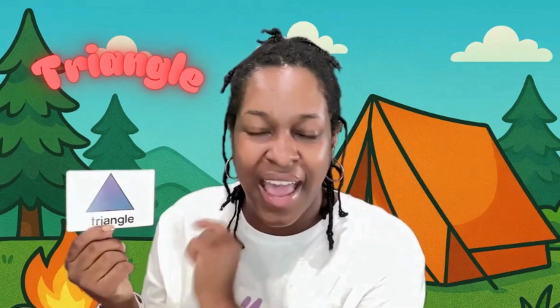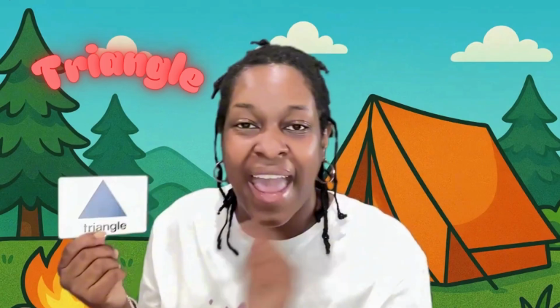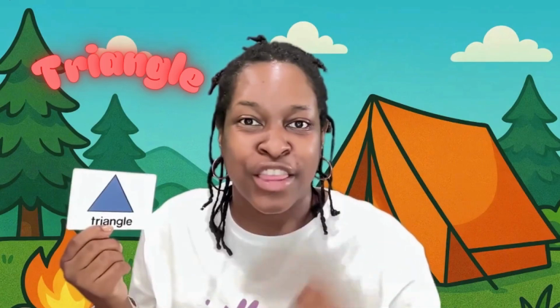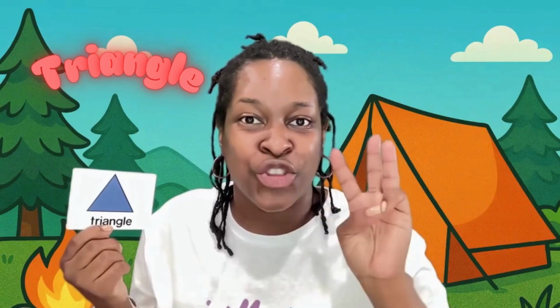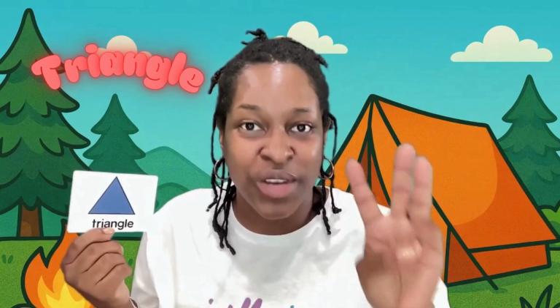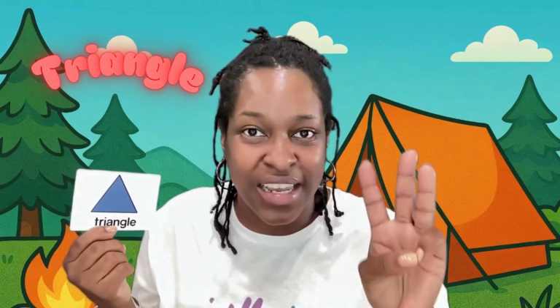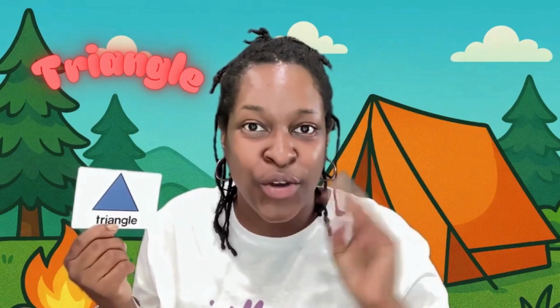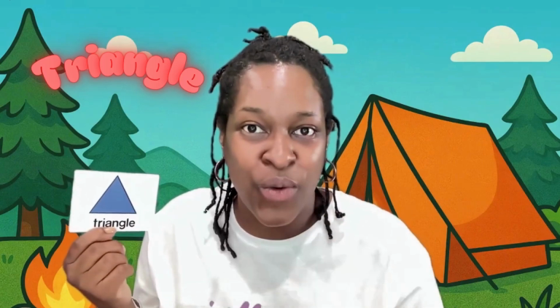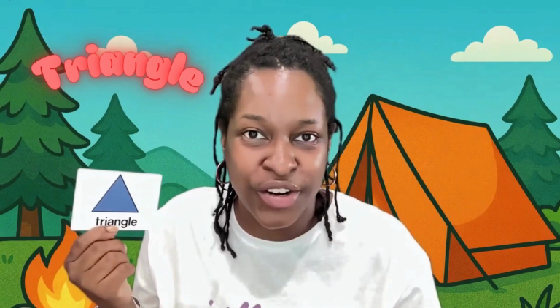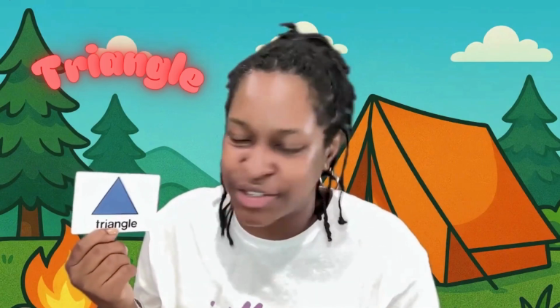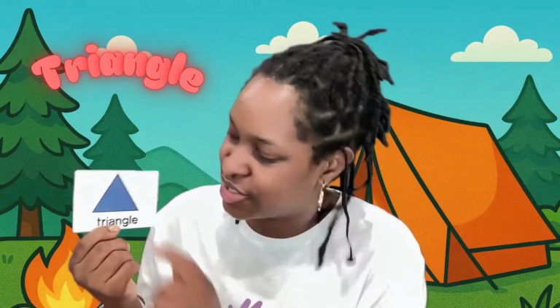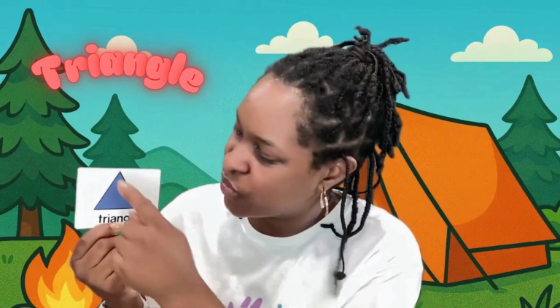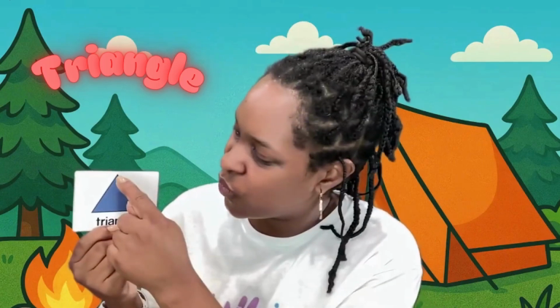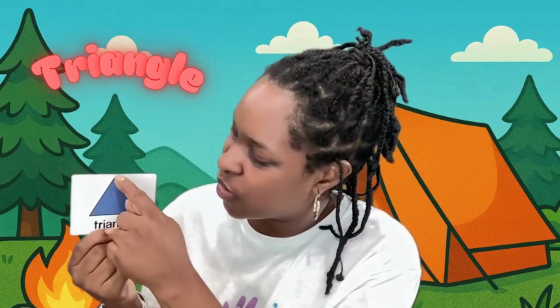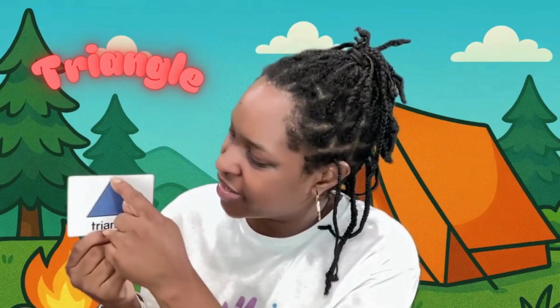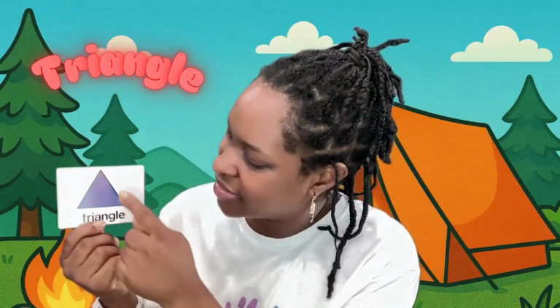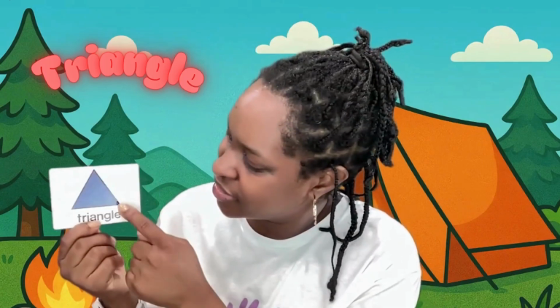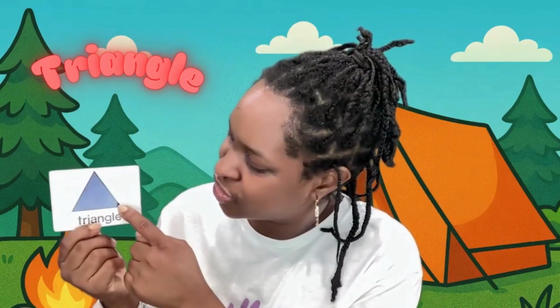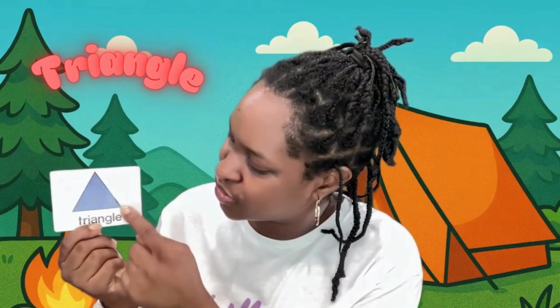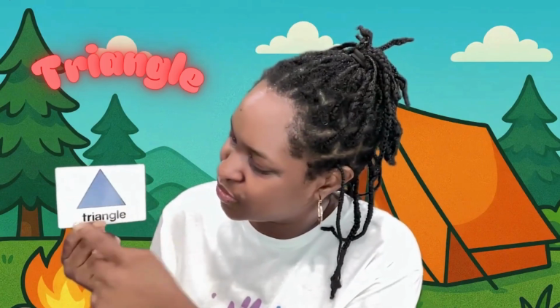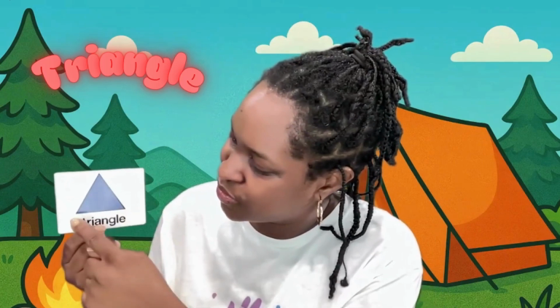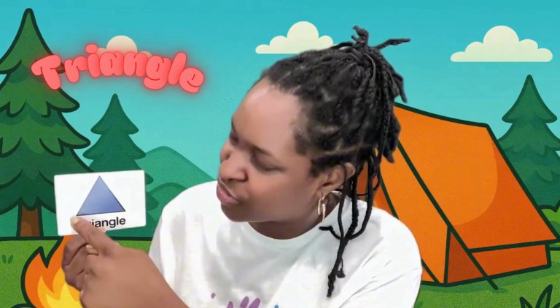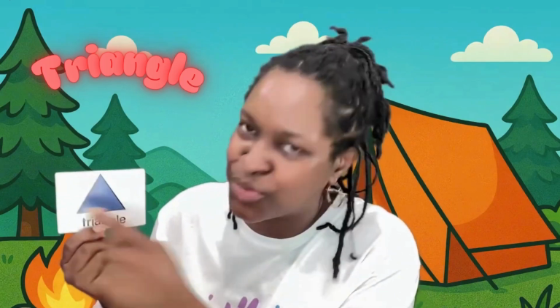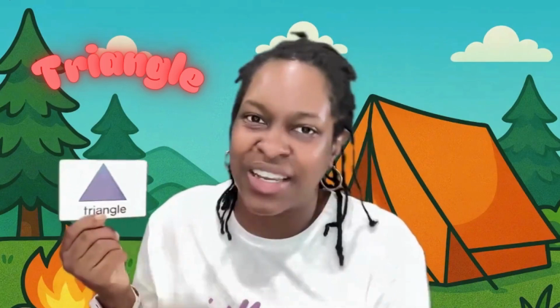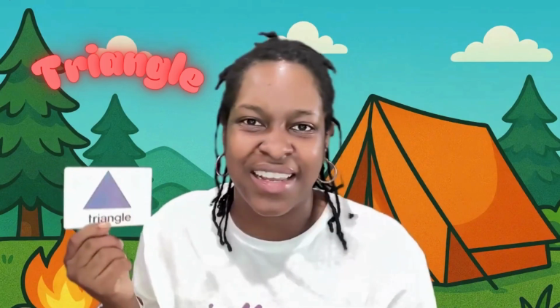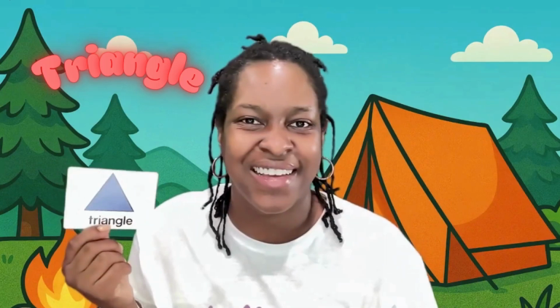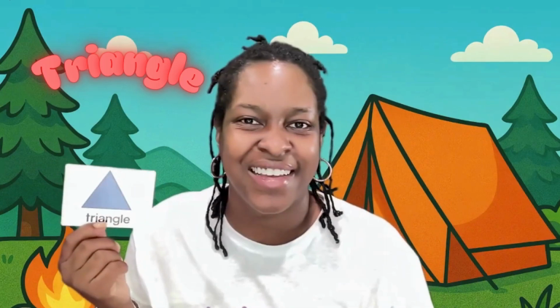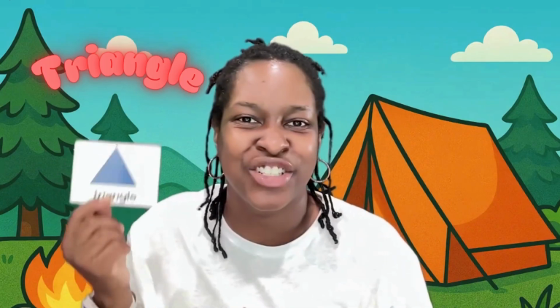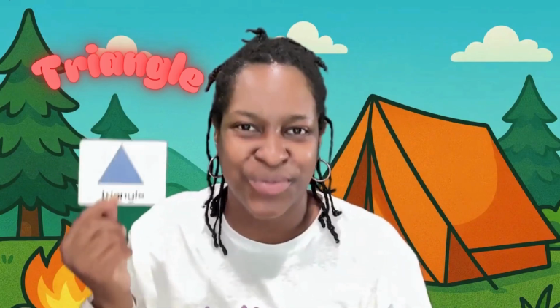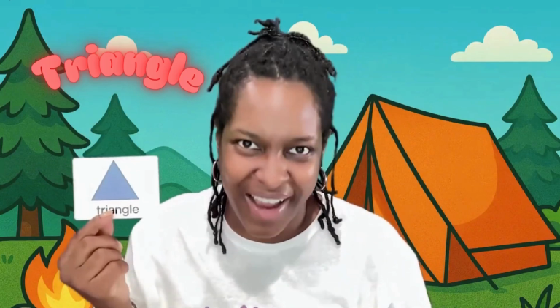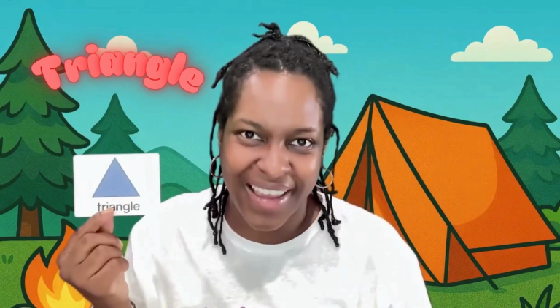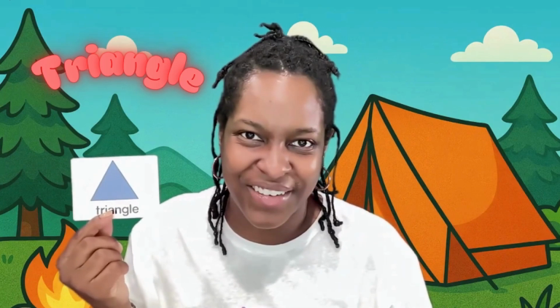And three corners. One, two, three. Triangle.